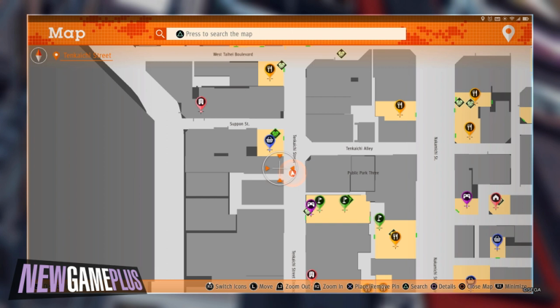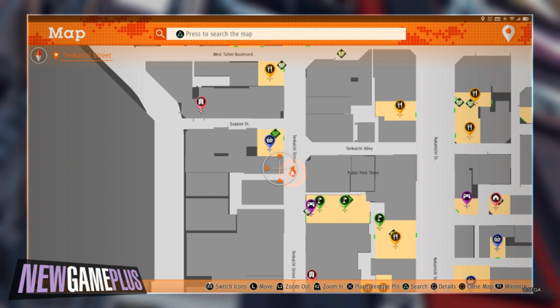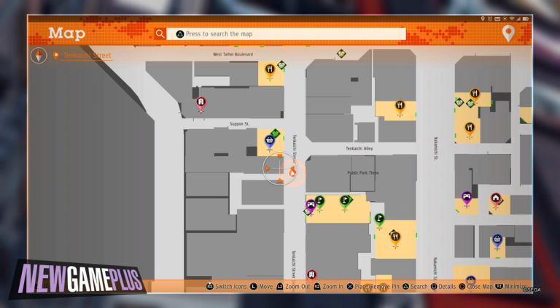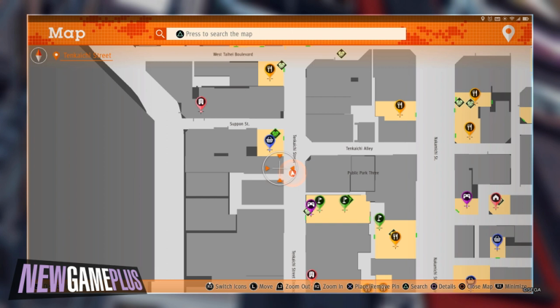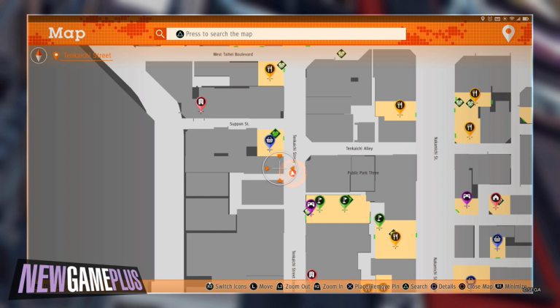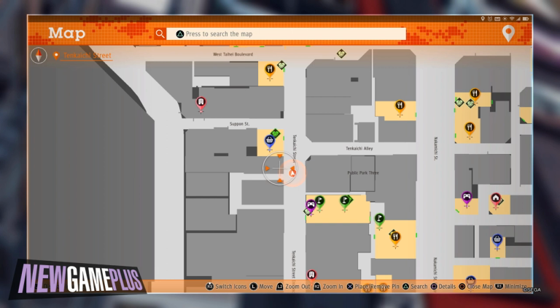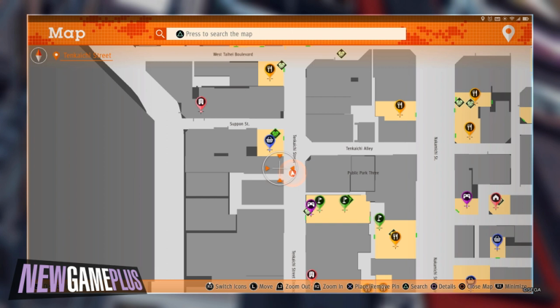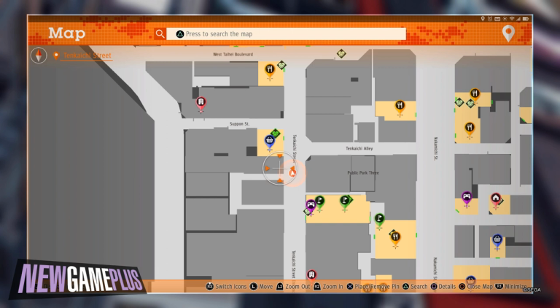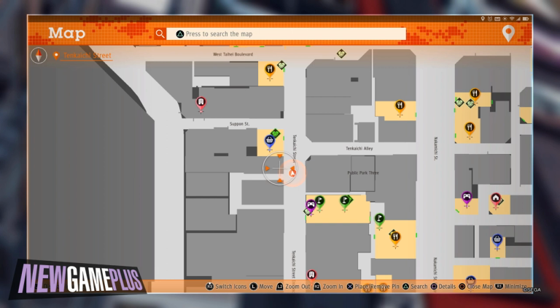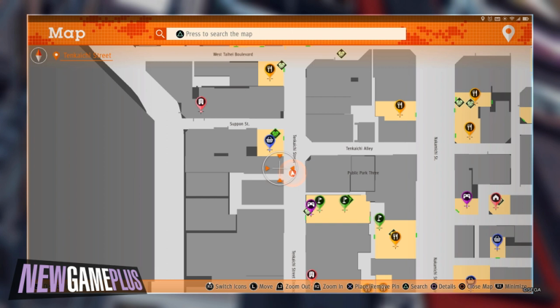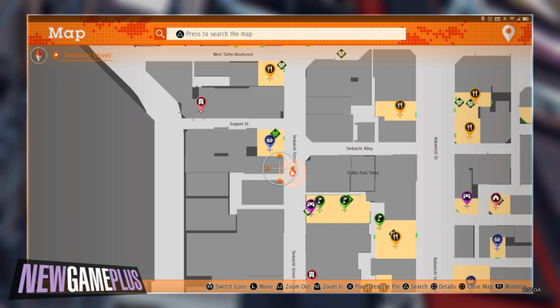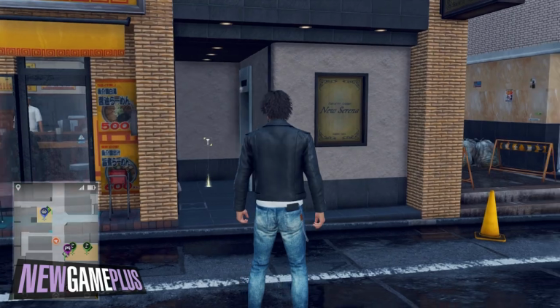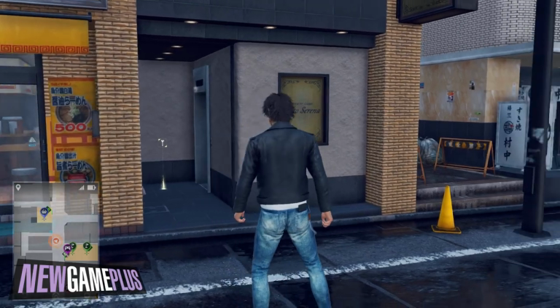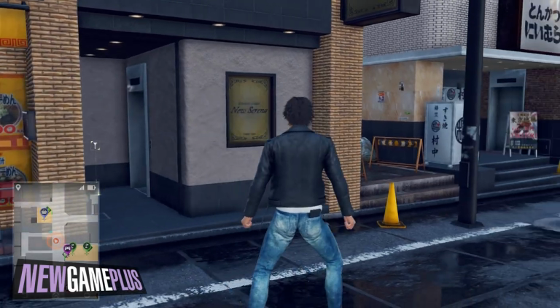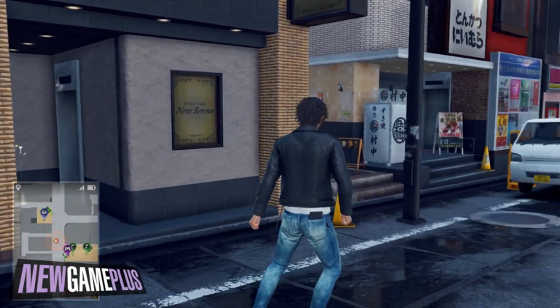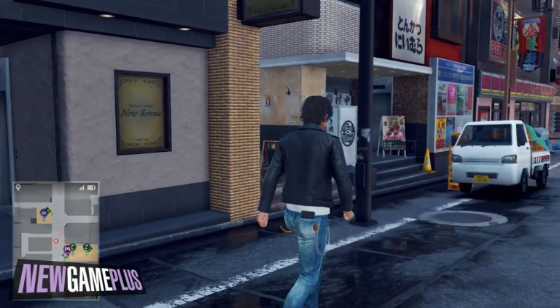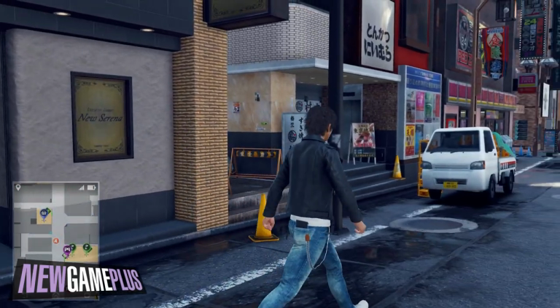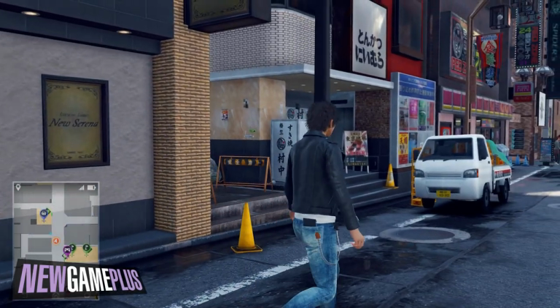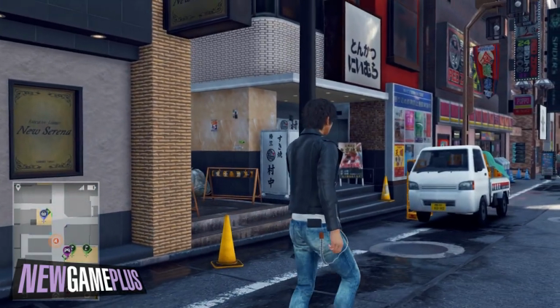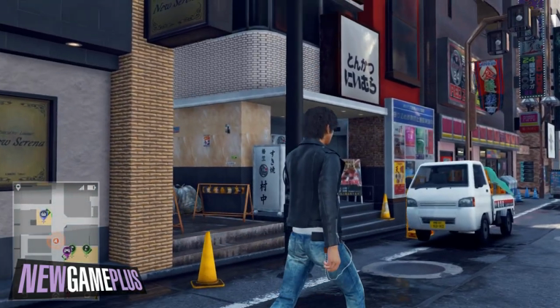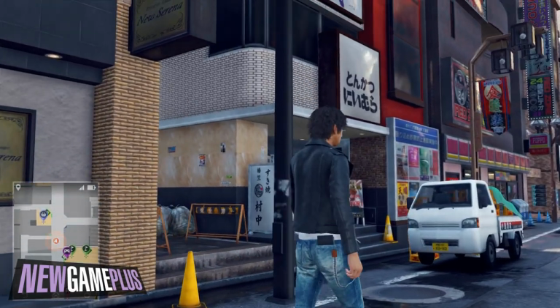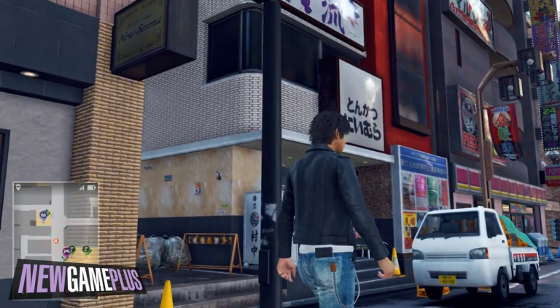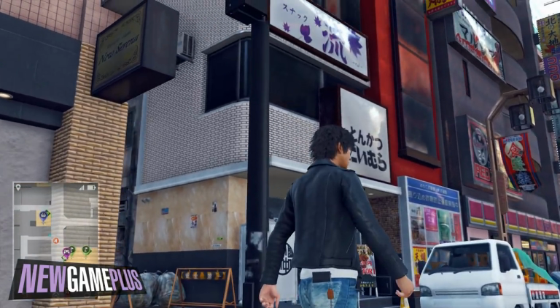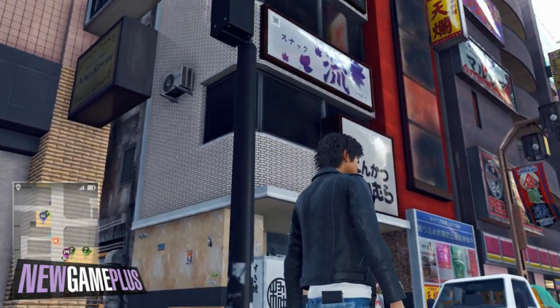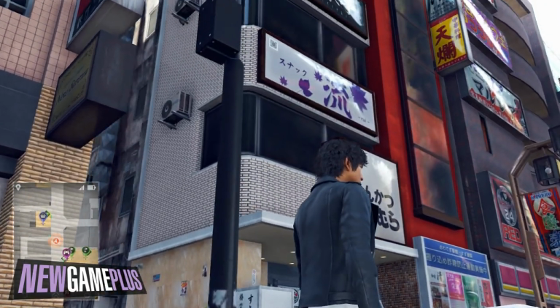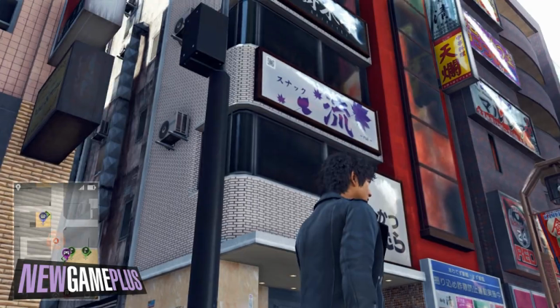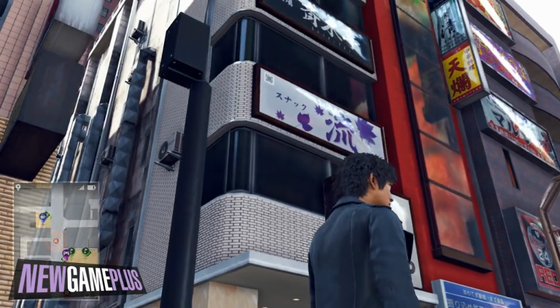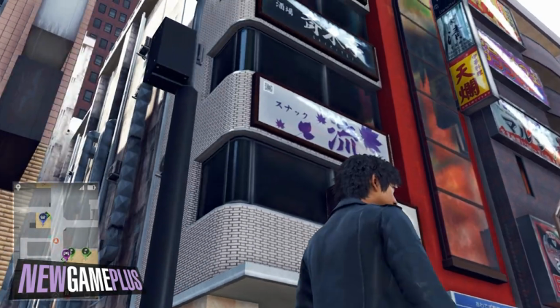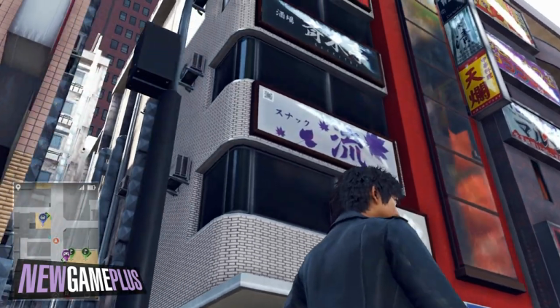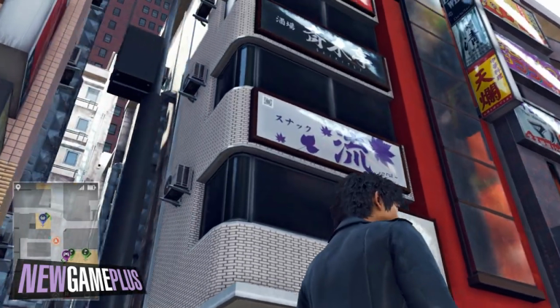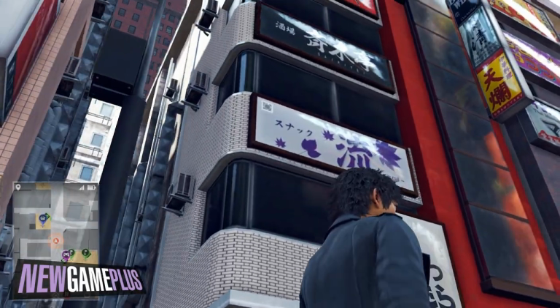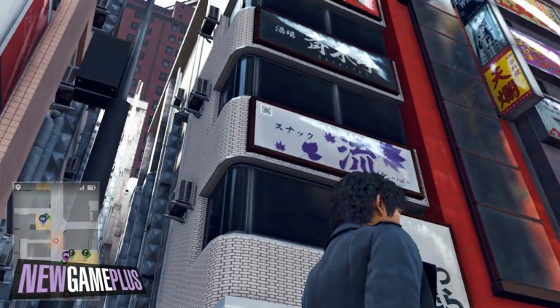For the sixth code, just past New Serena, a blue and white snack bar billboard should have the code on the top left-hand corner.